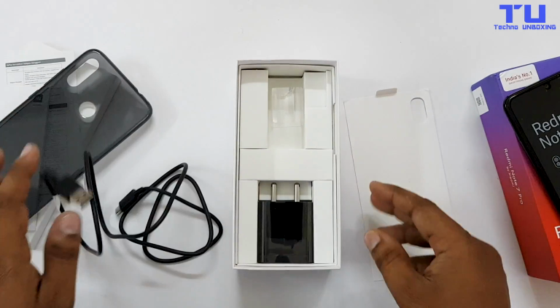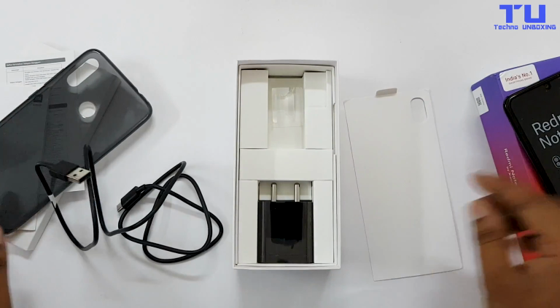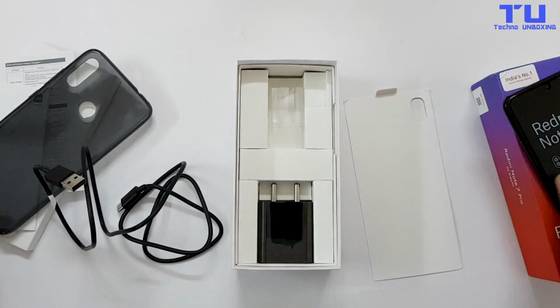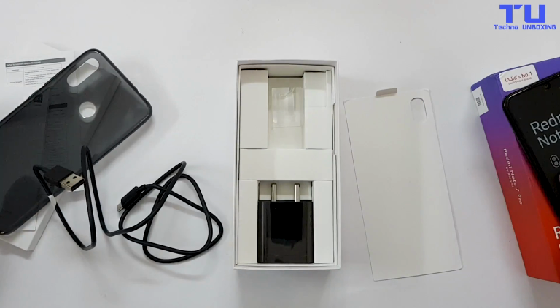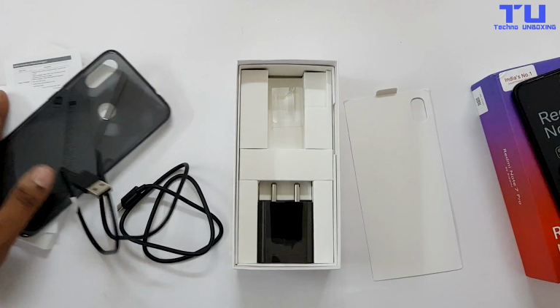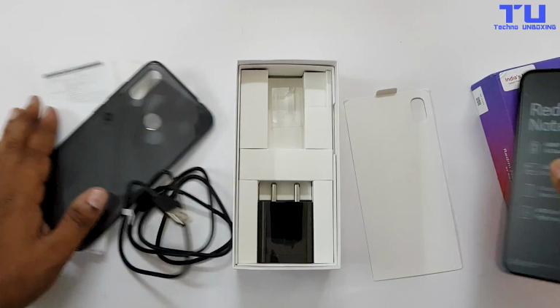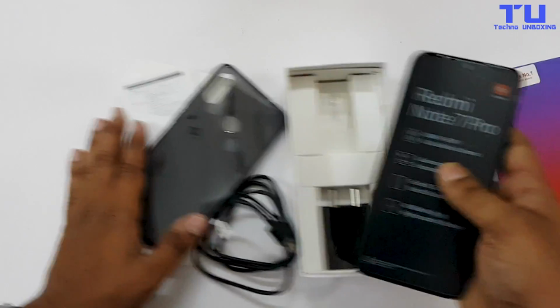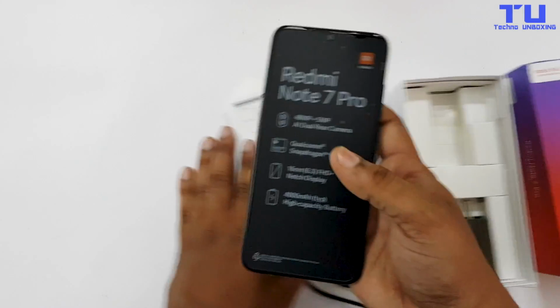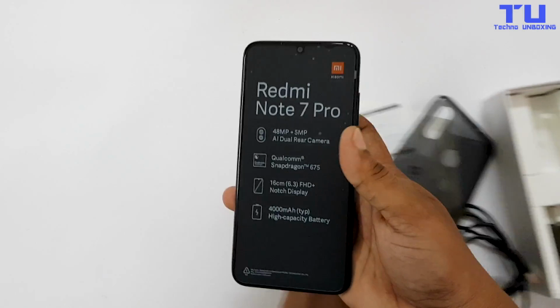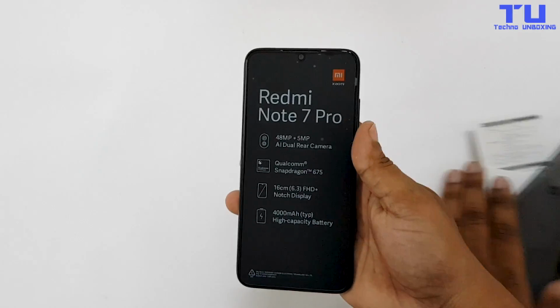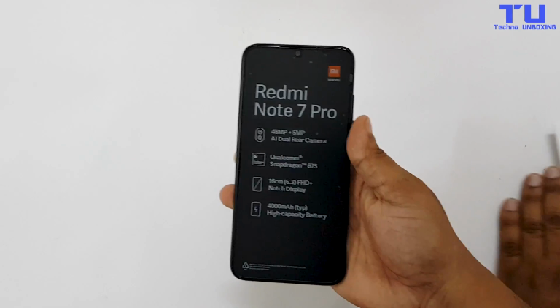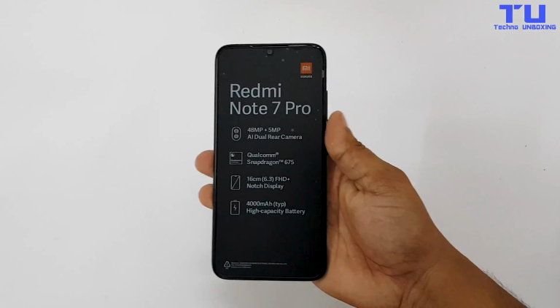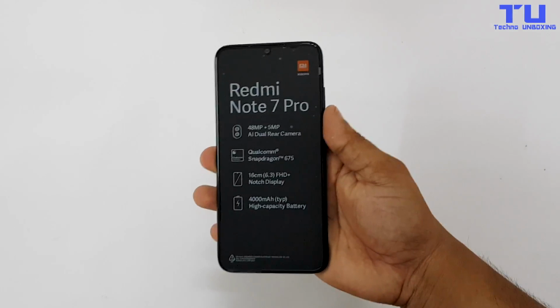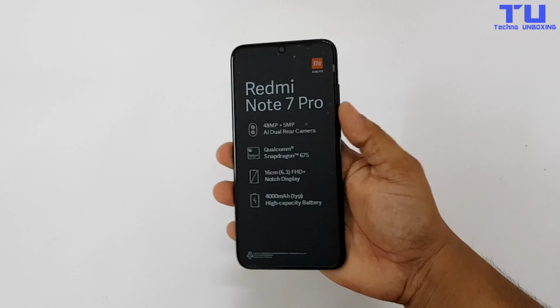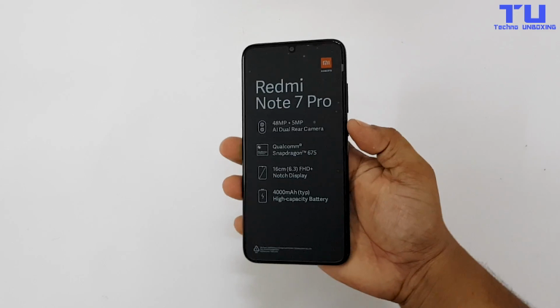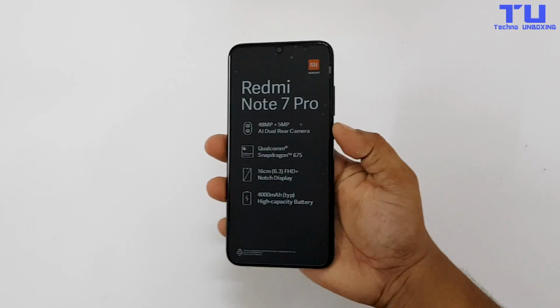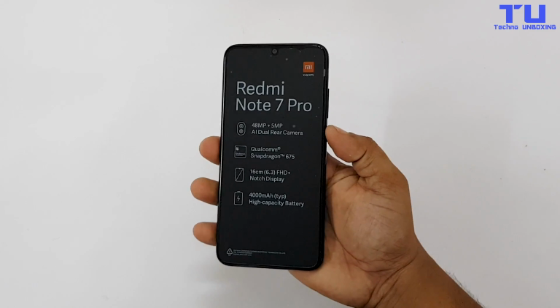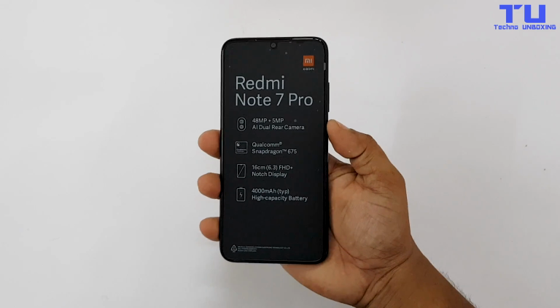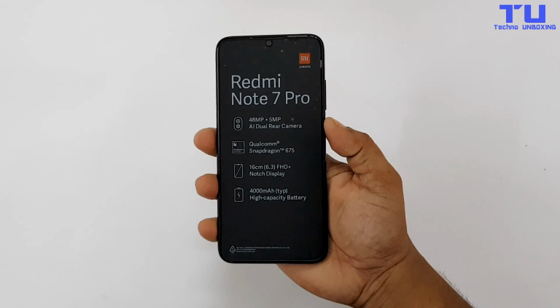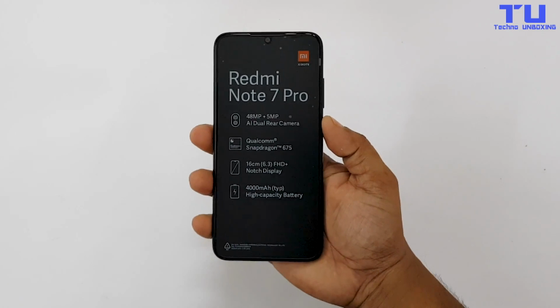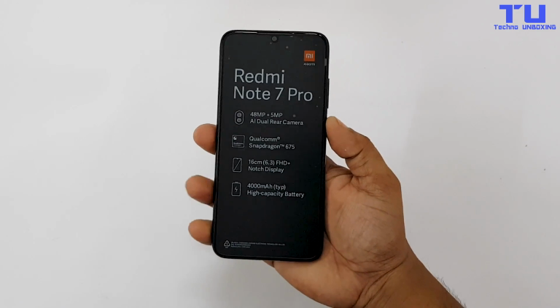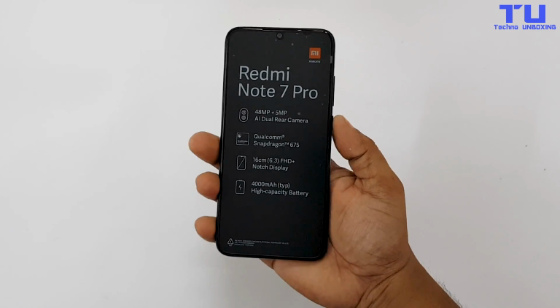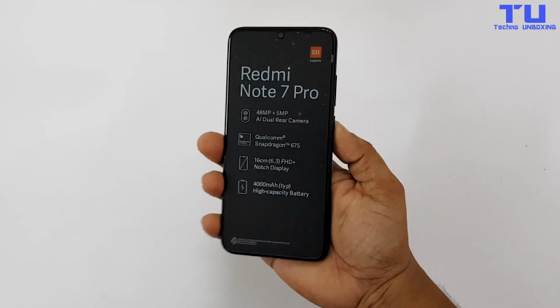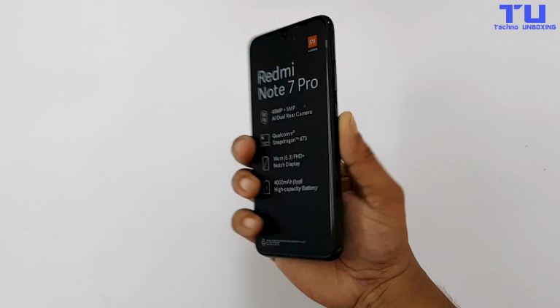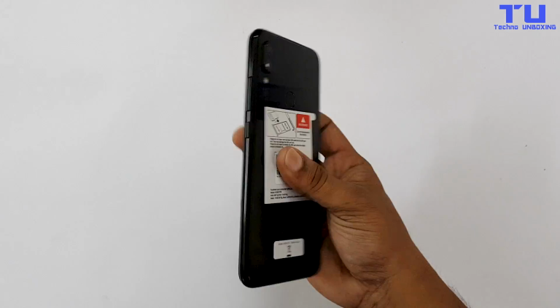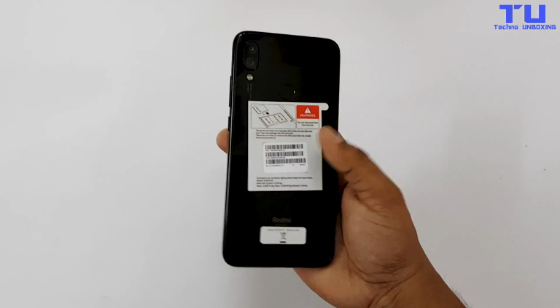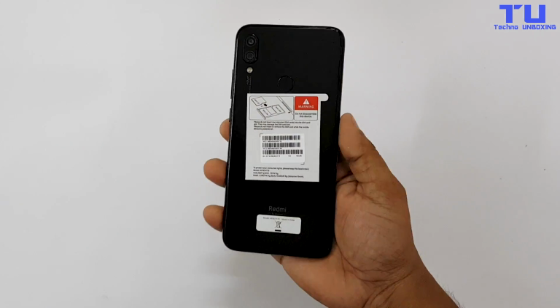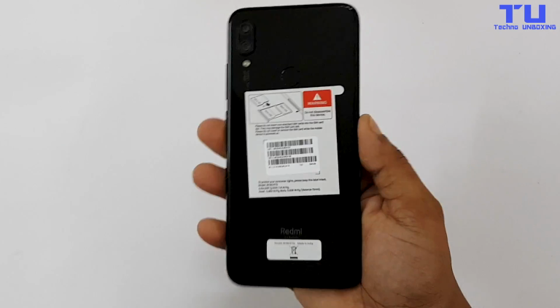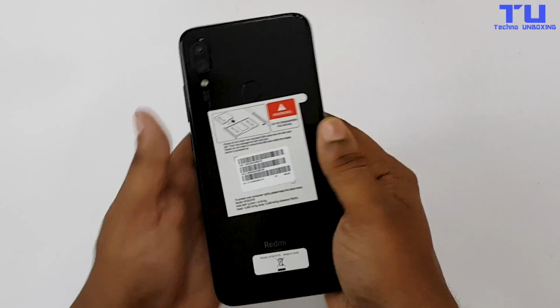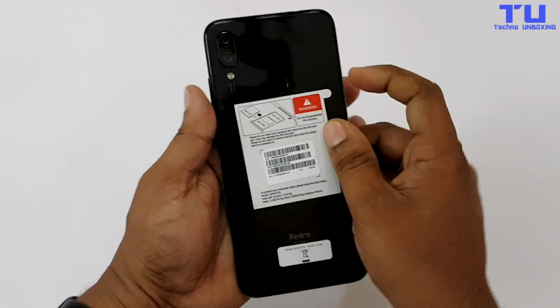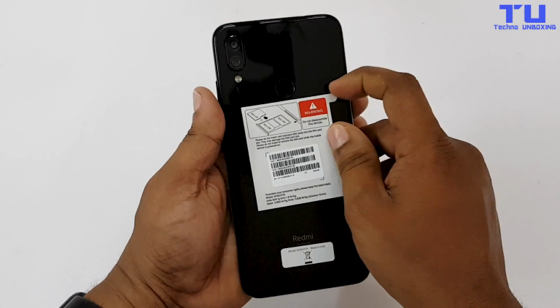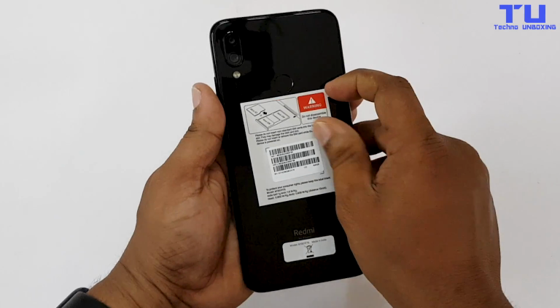Ok, can't wait anymore, let's take a look at the Redmi Note 7 Pro. This is the space black color. Let's take out the stickers.